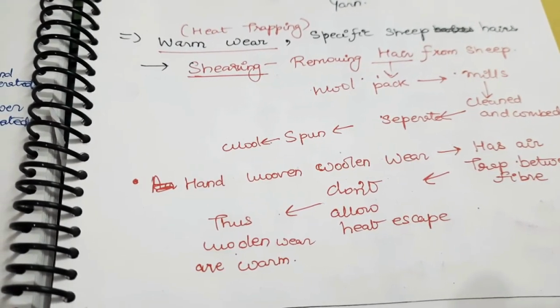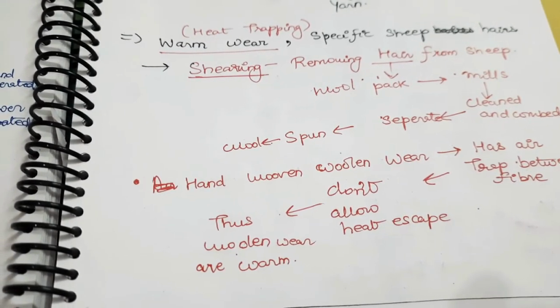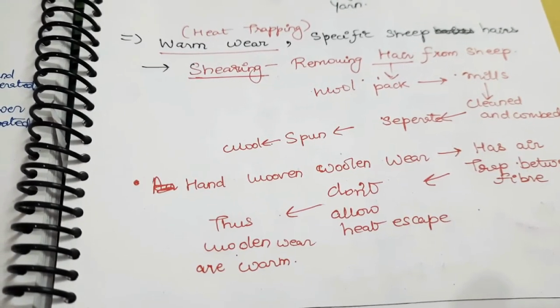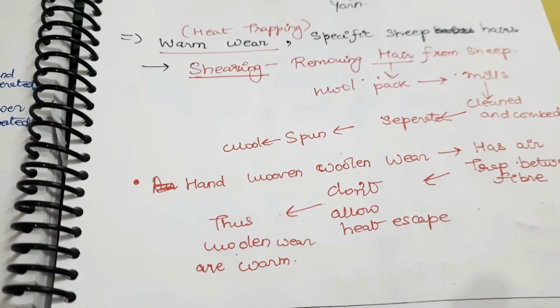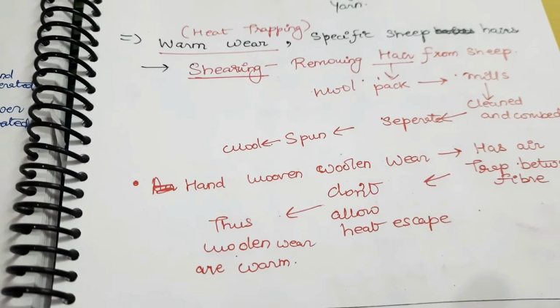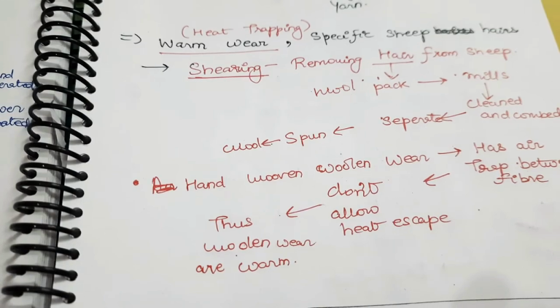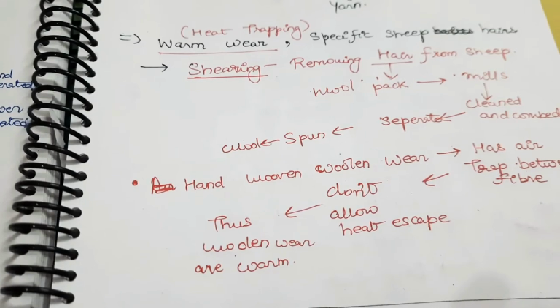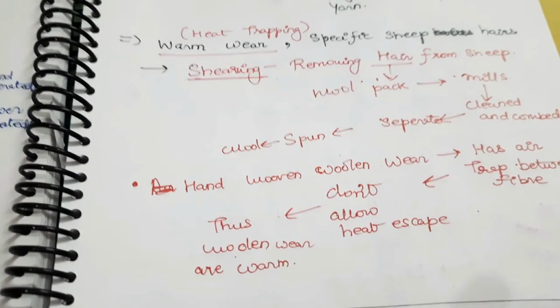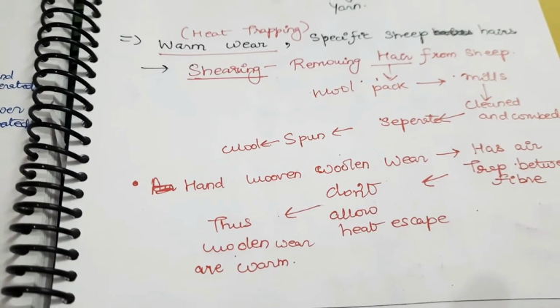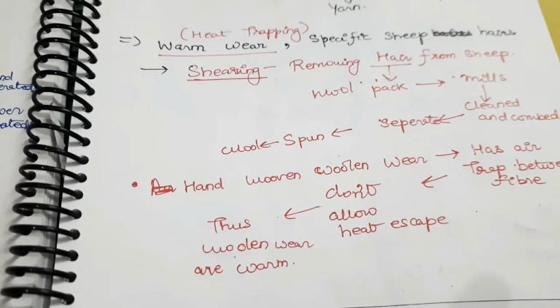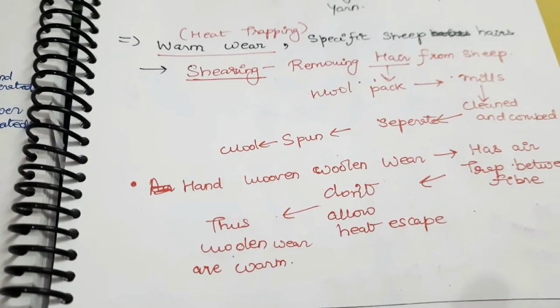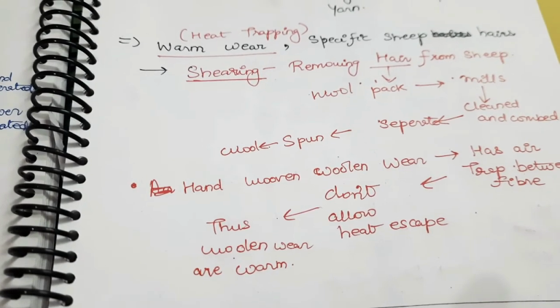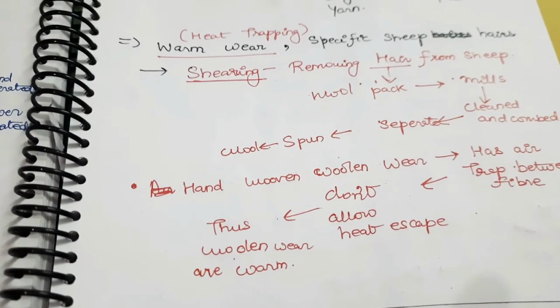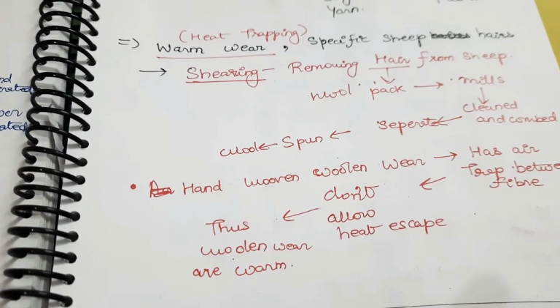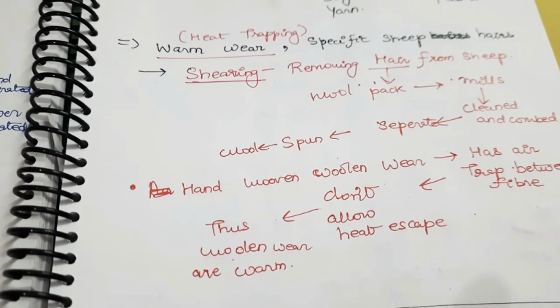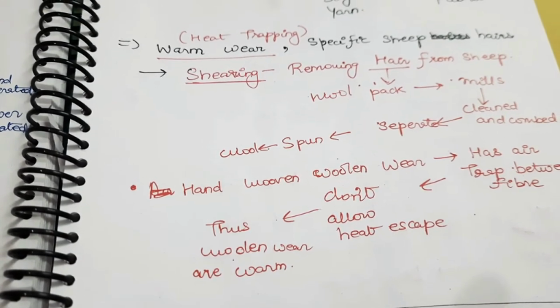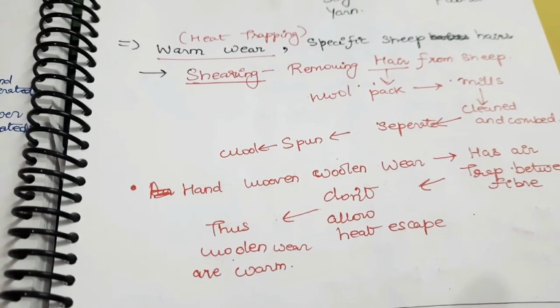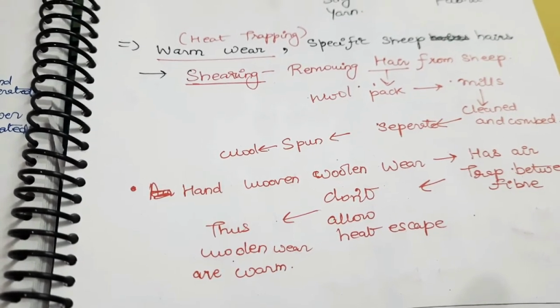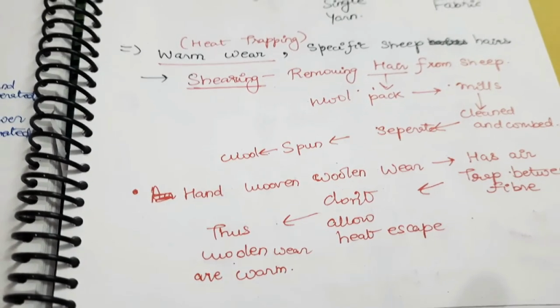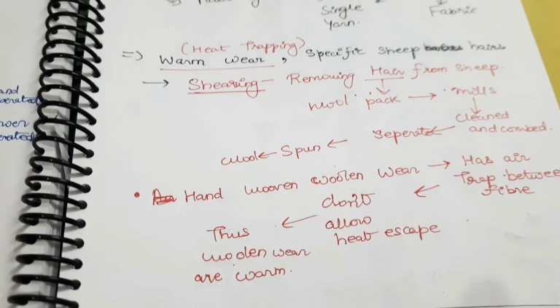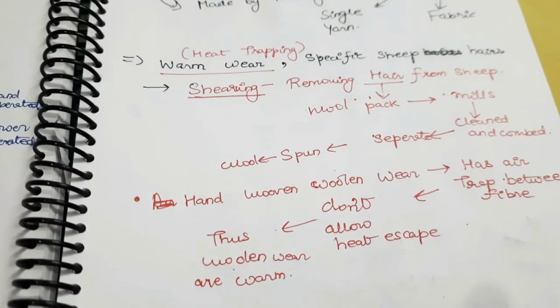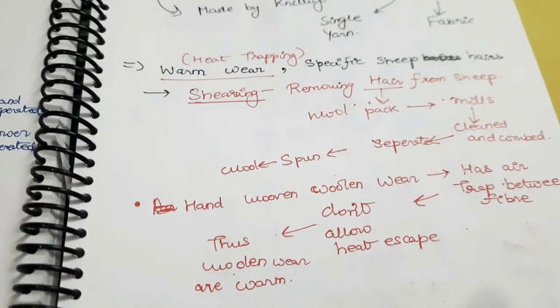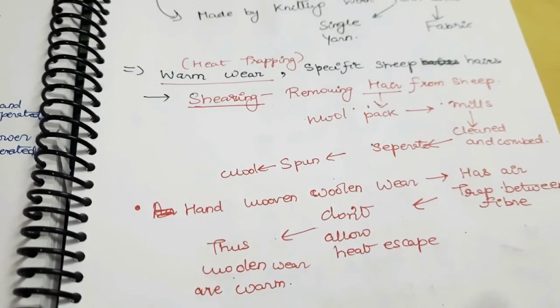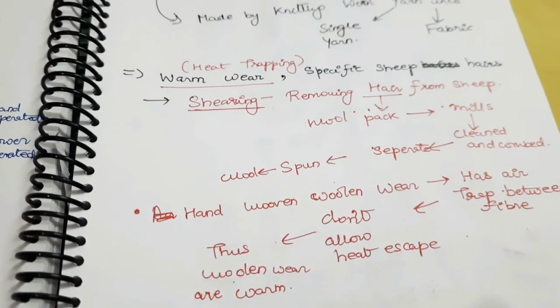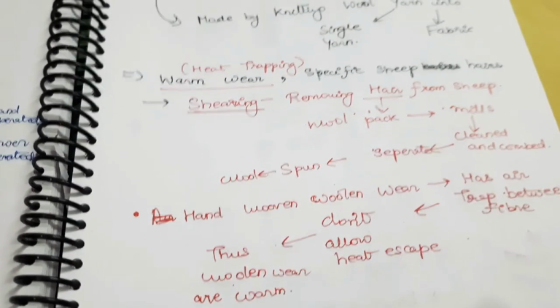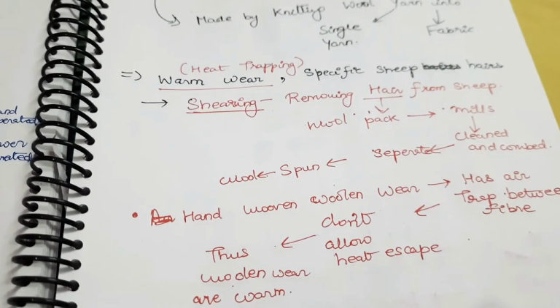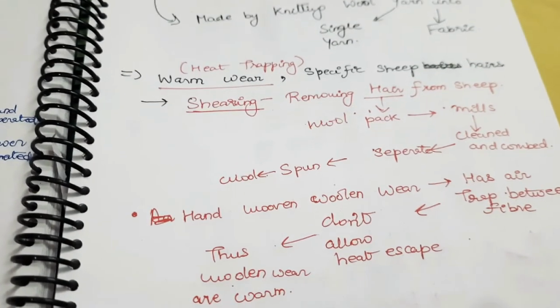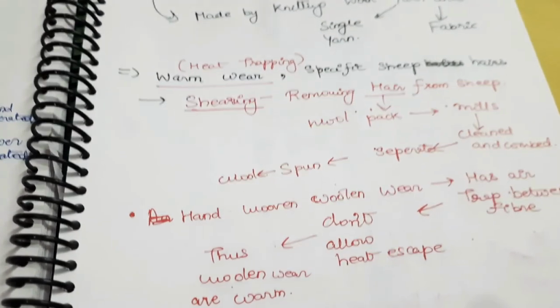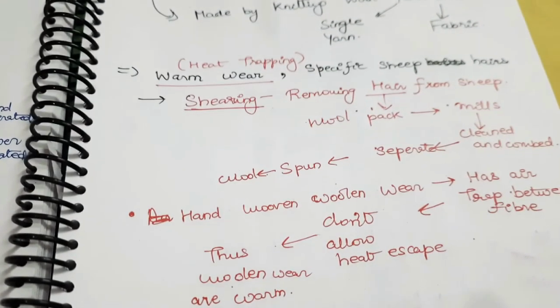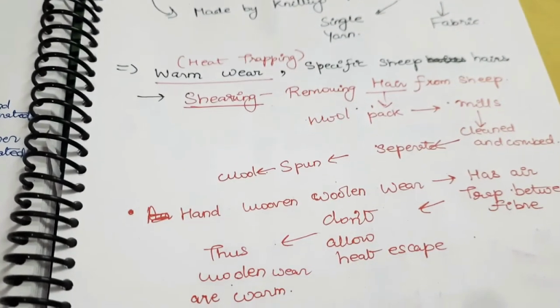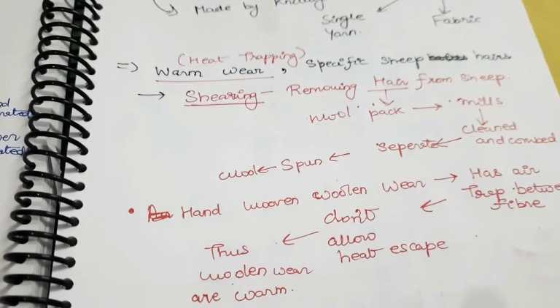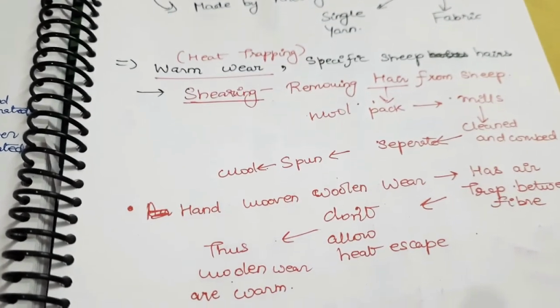Thus, the woolen wears are warmer. This is how woolen wears trap heat and are made.